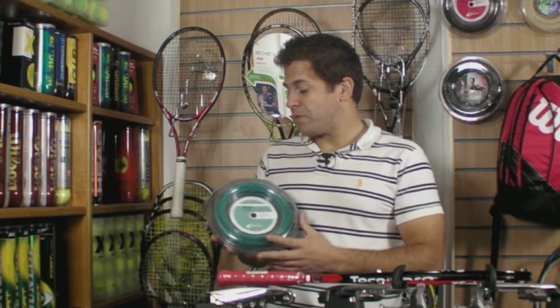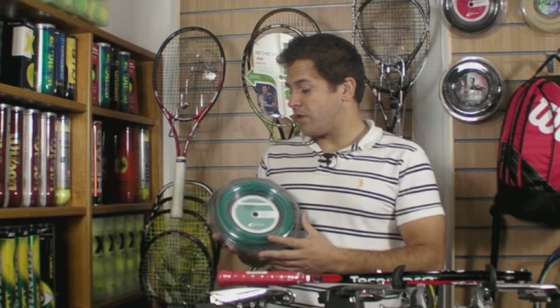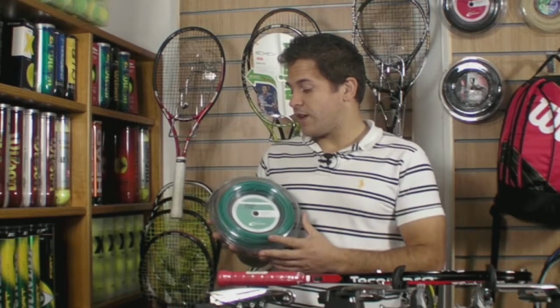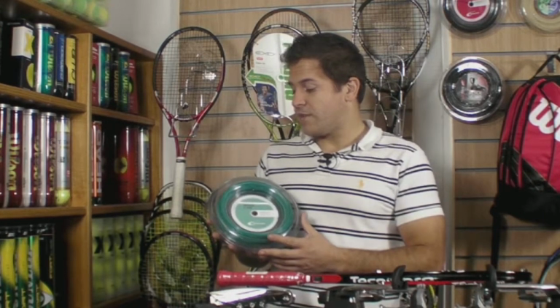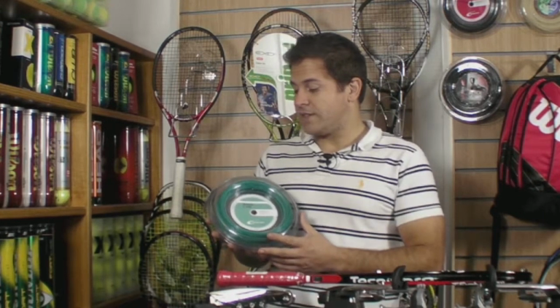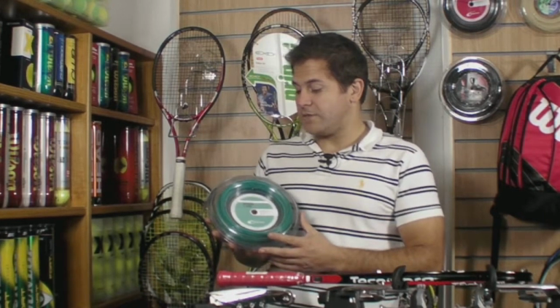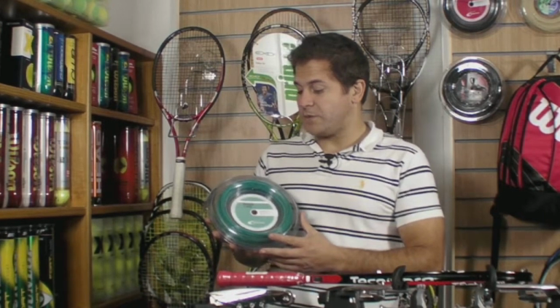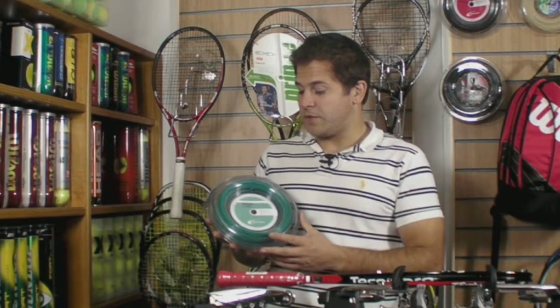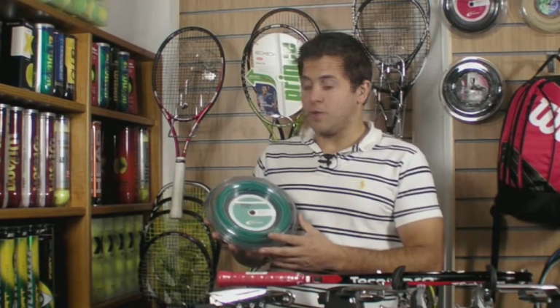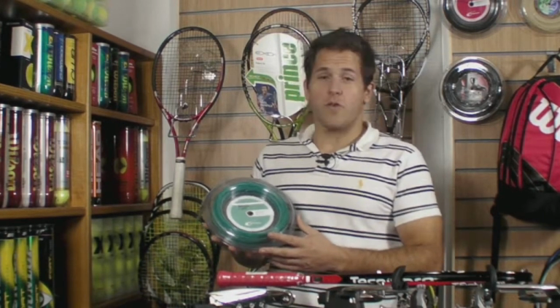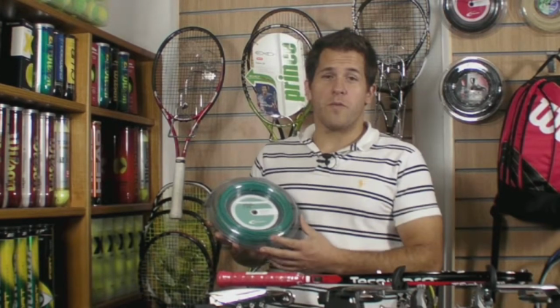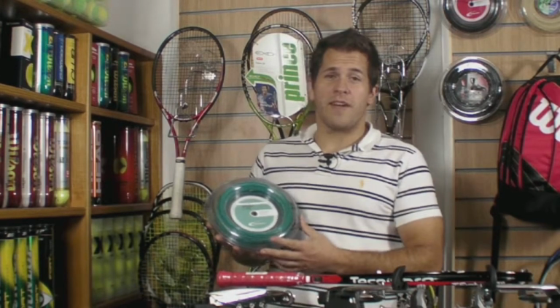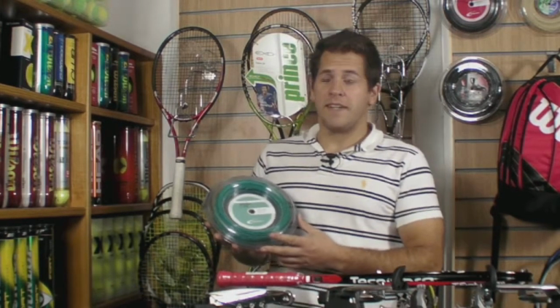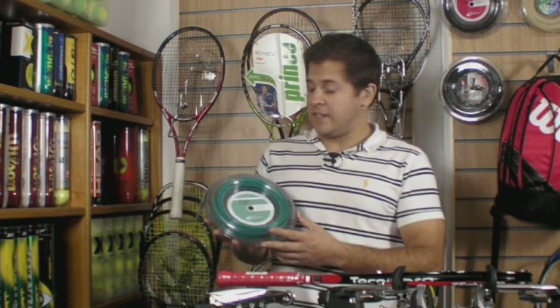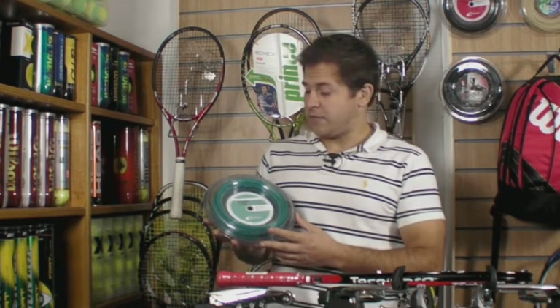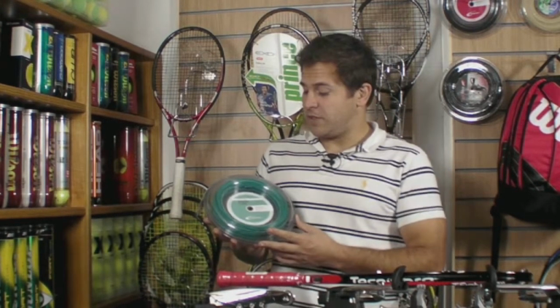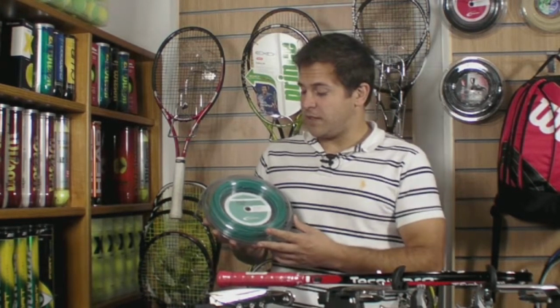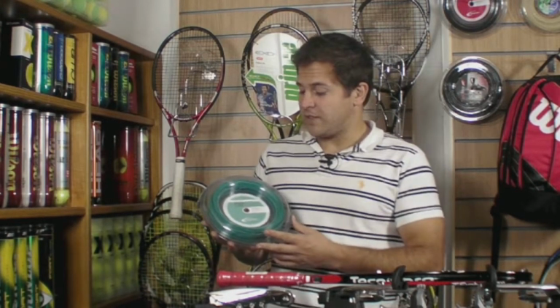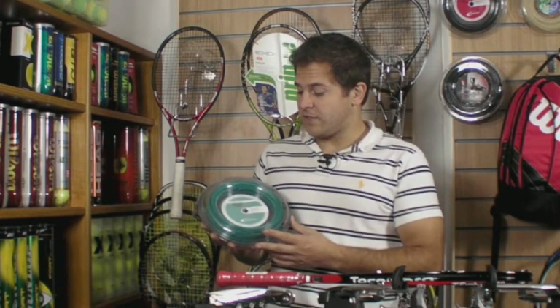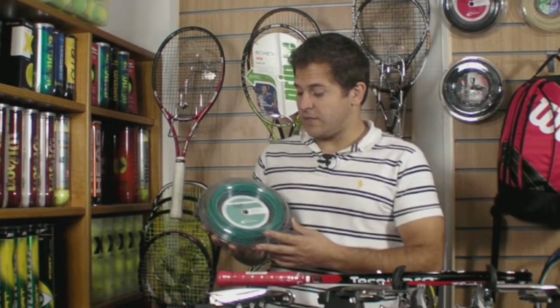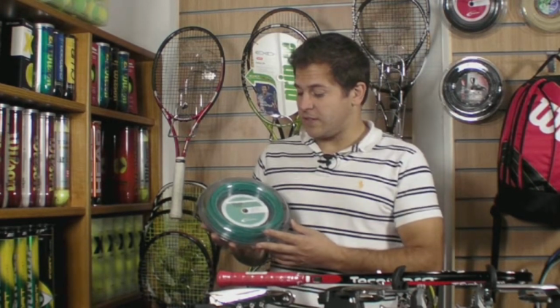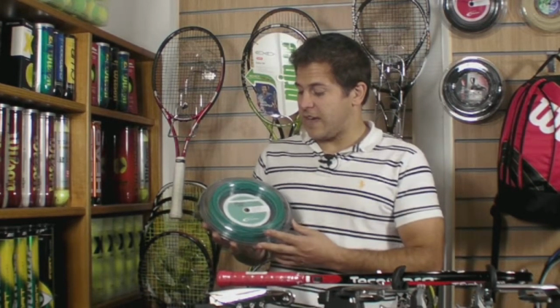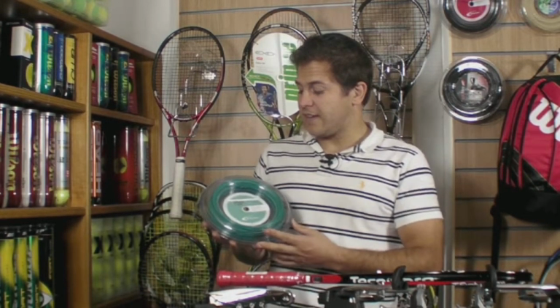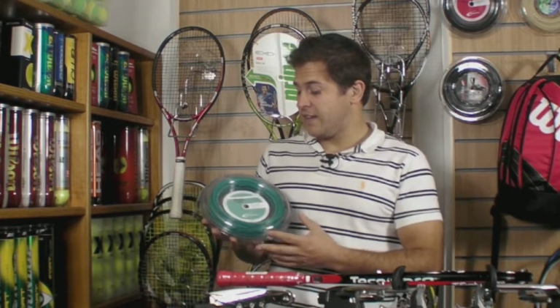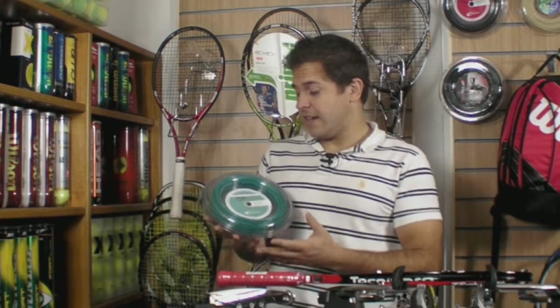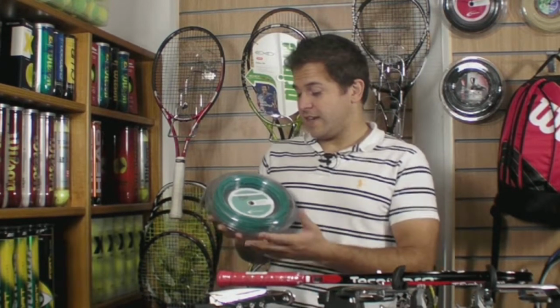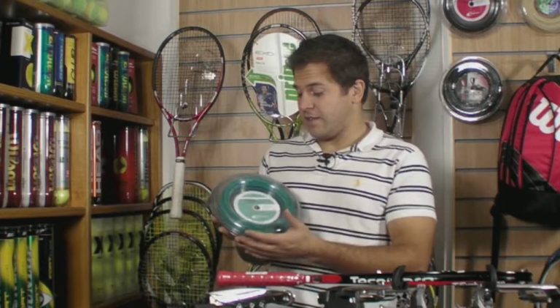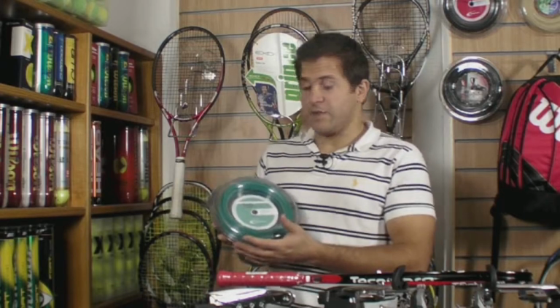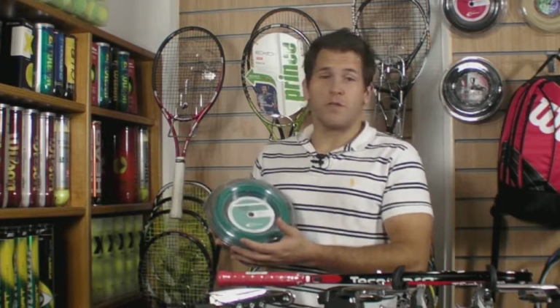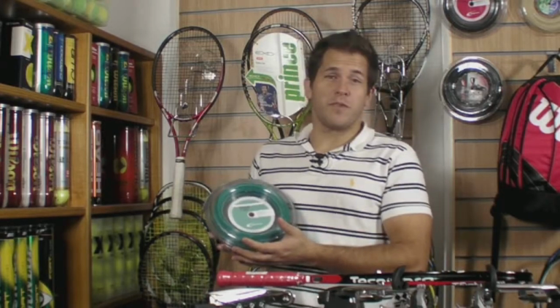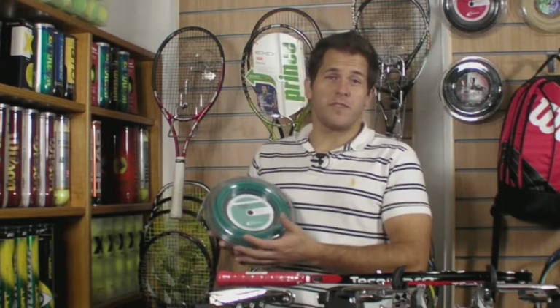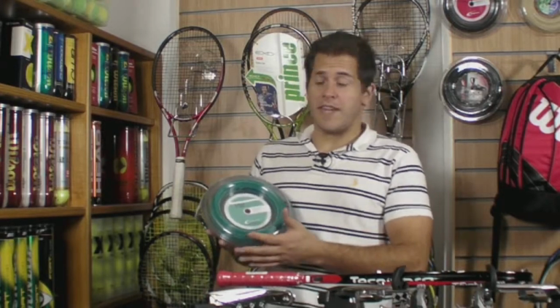I recommend it for an all-court player, somebody who likes to attack and then finish off points at the net.